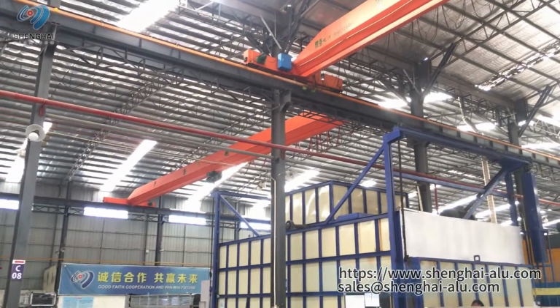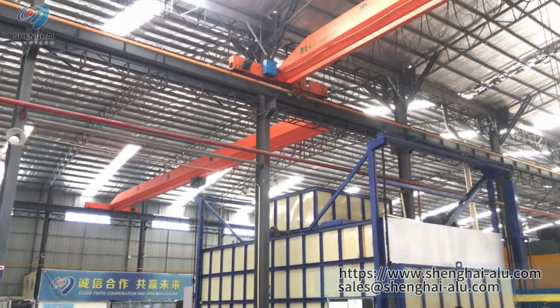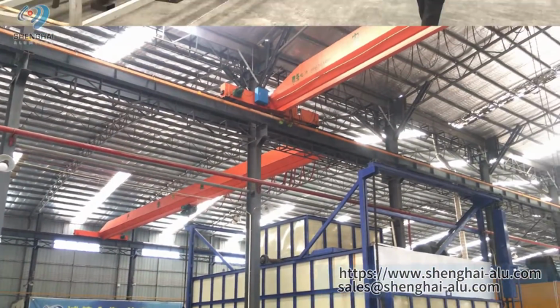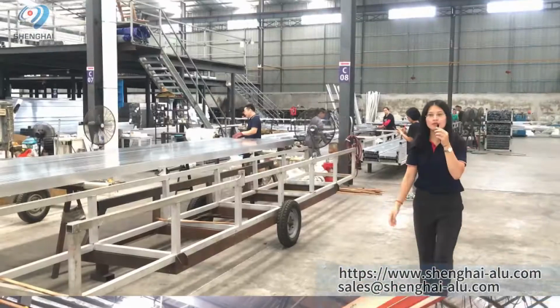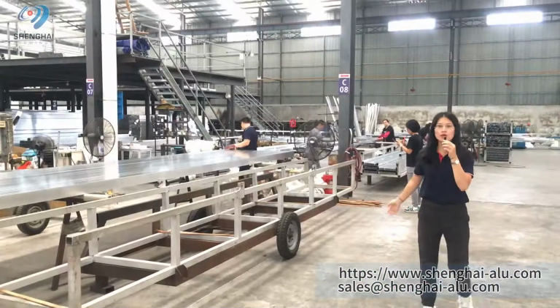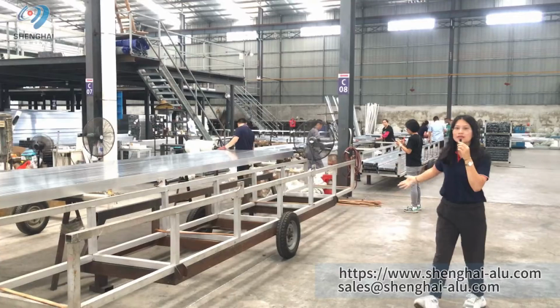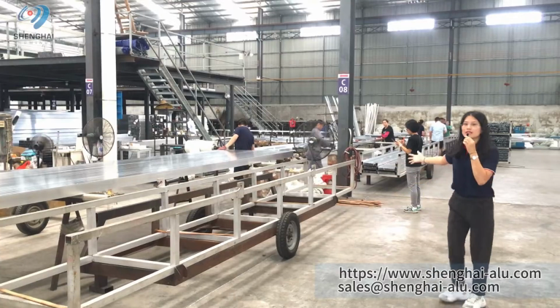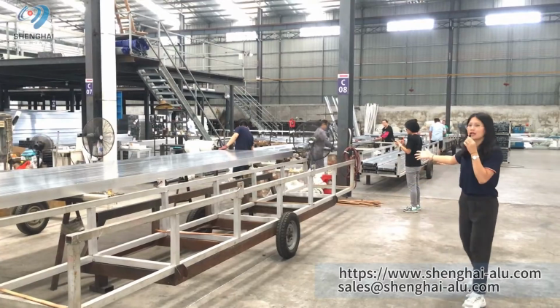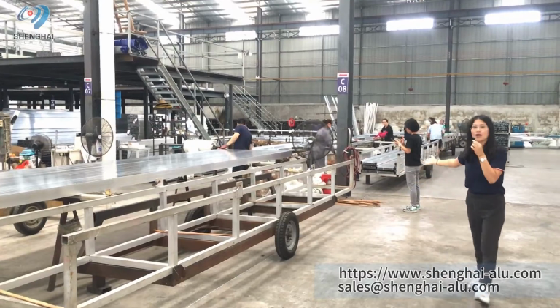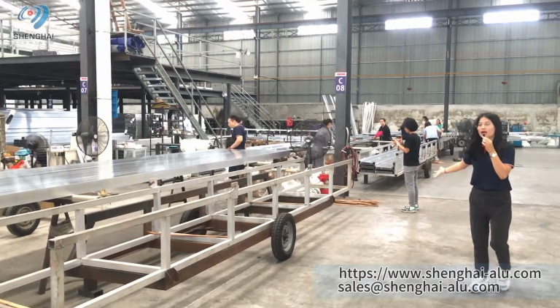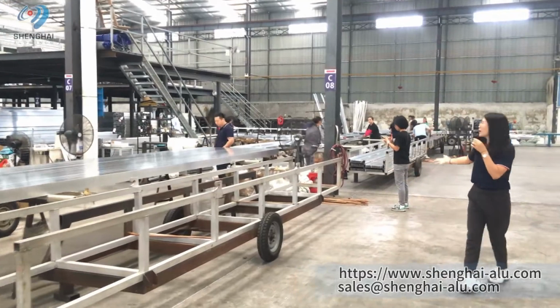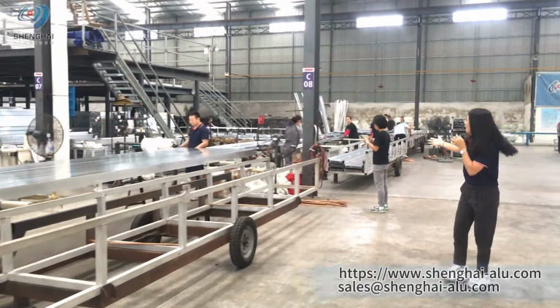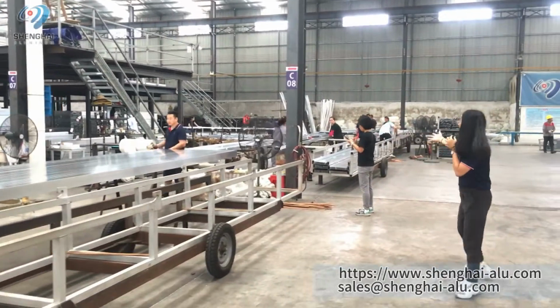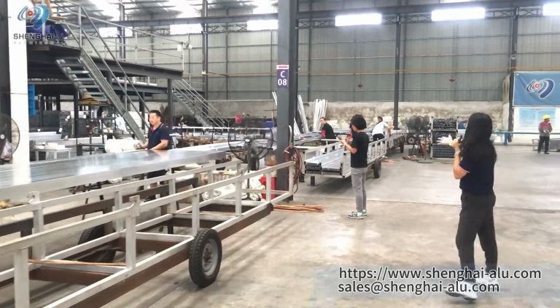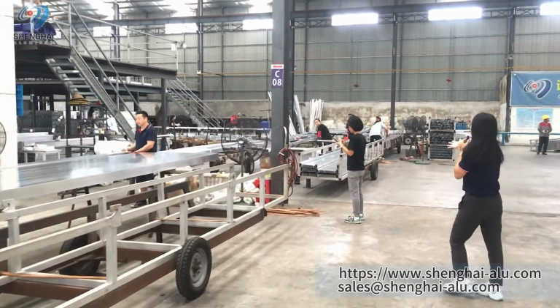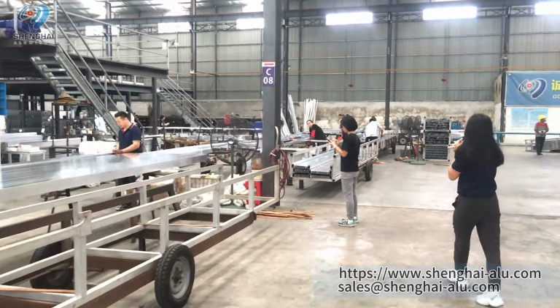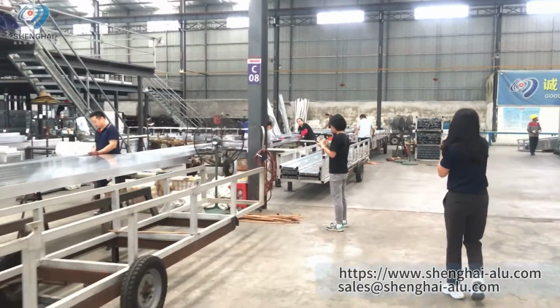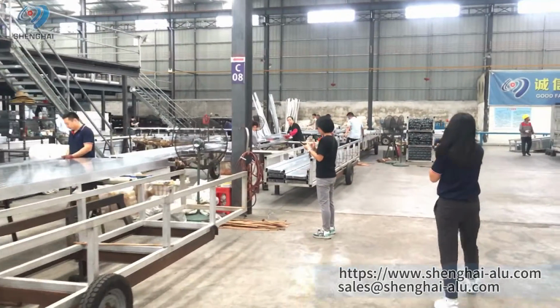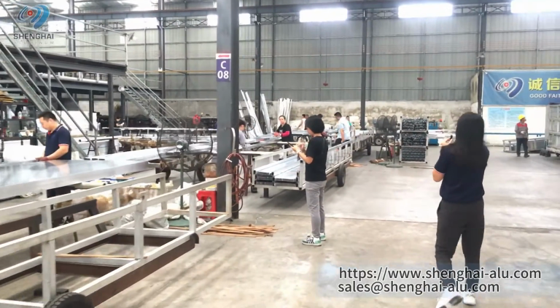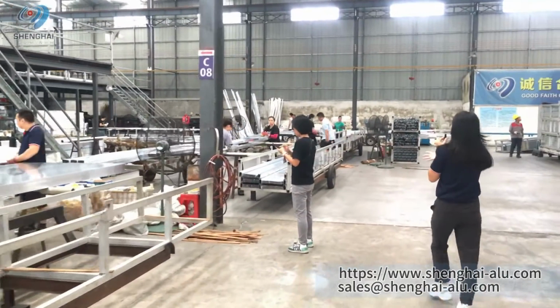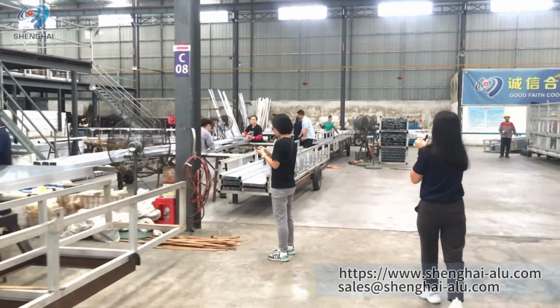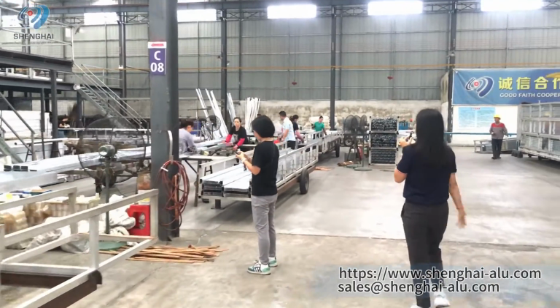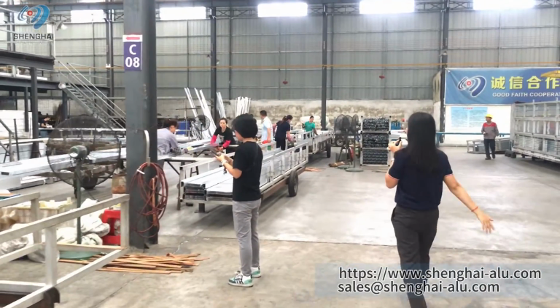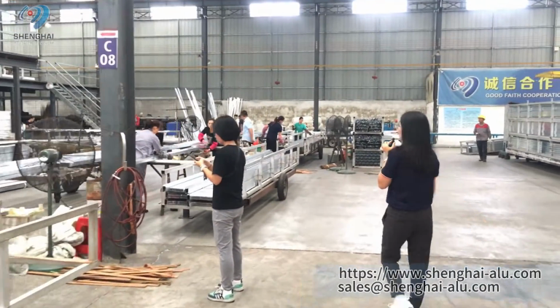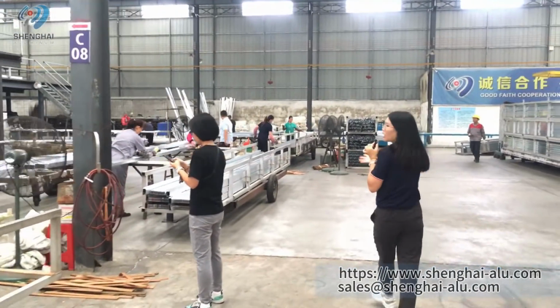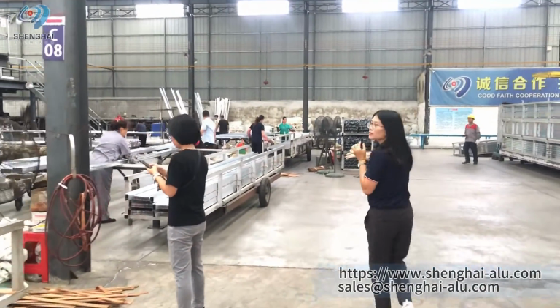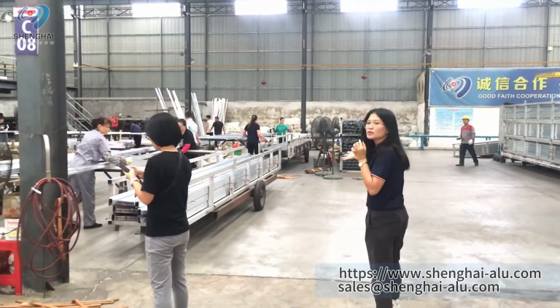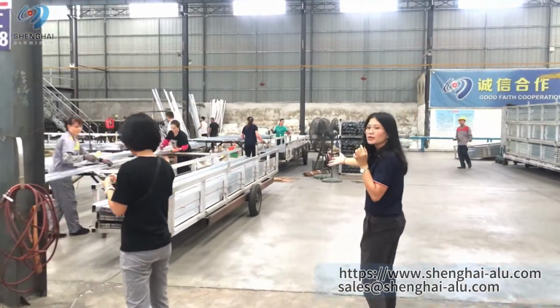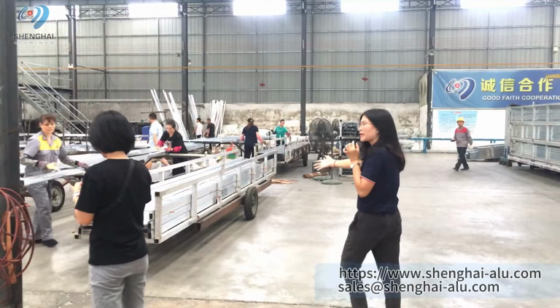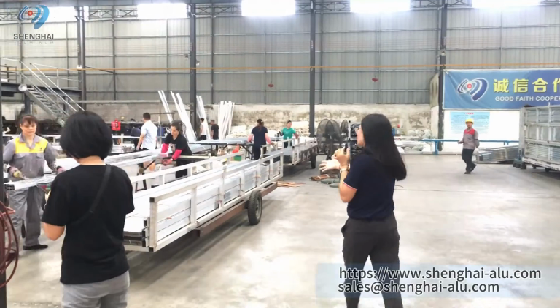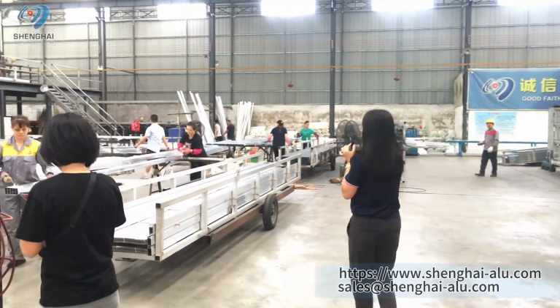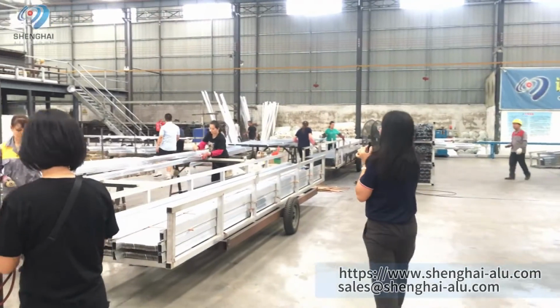You can follow me. This is our packing area. The workers are doing the packaging here.